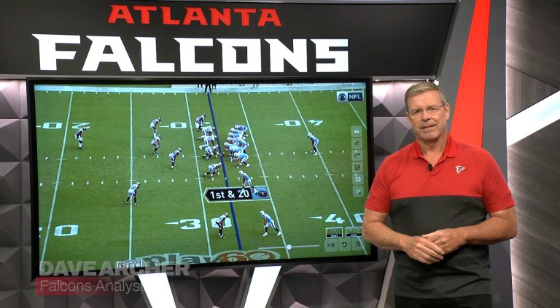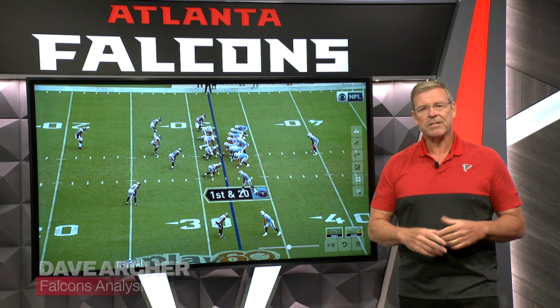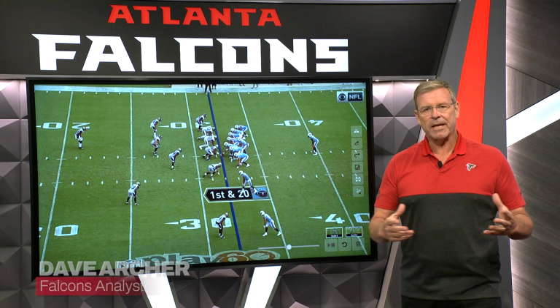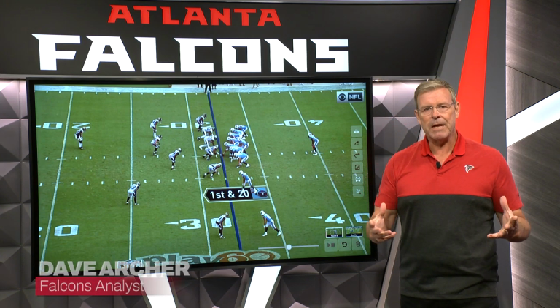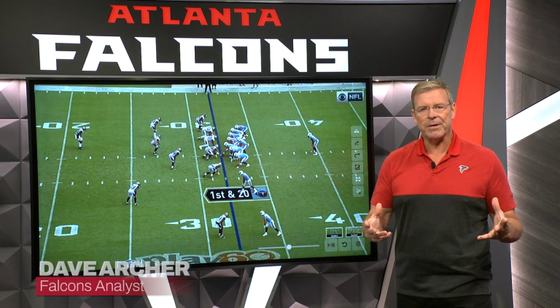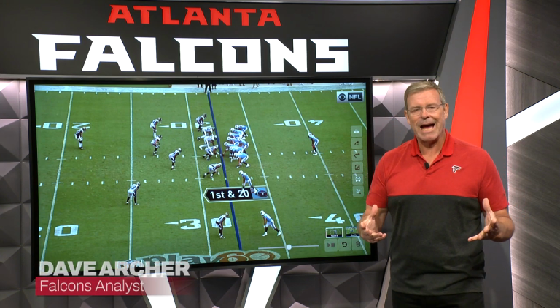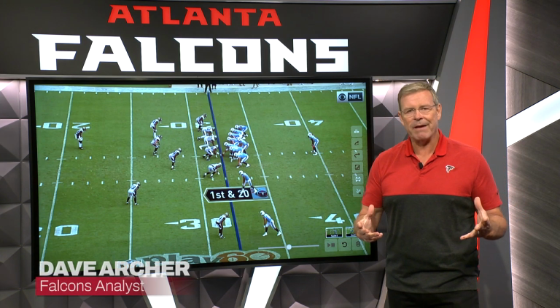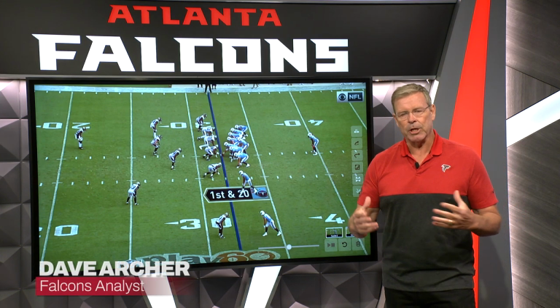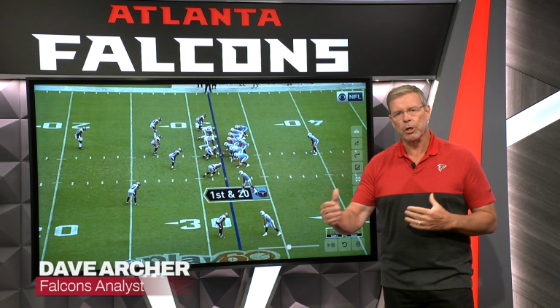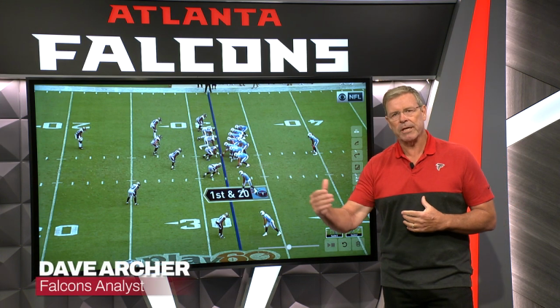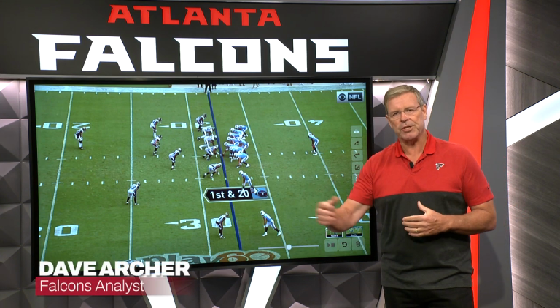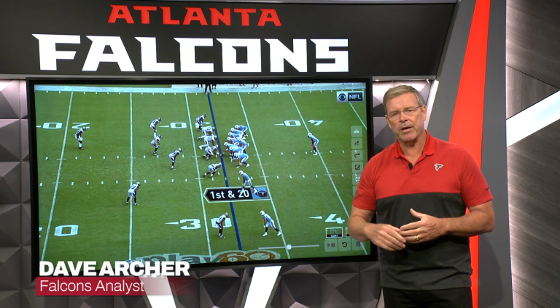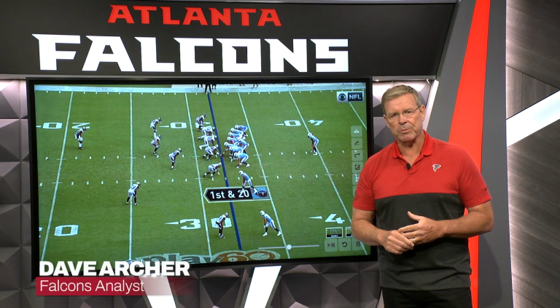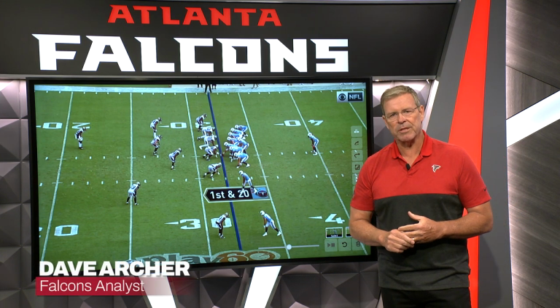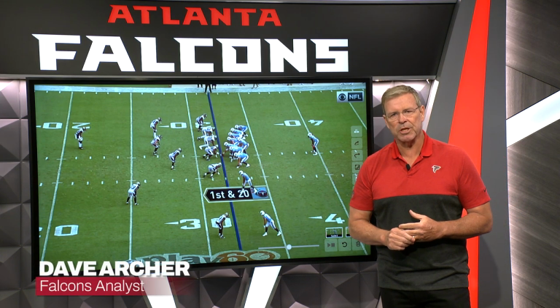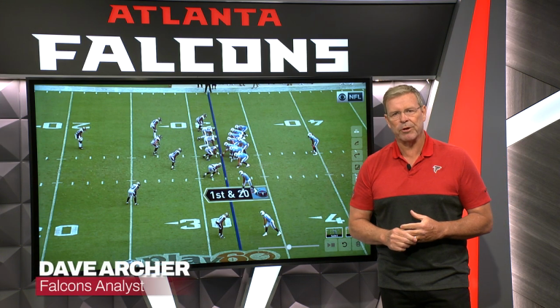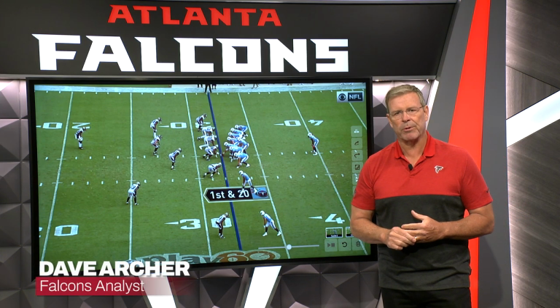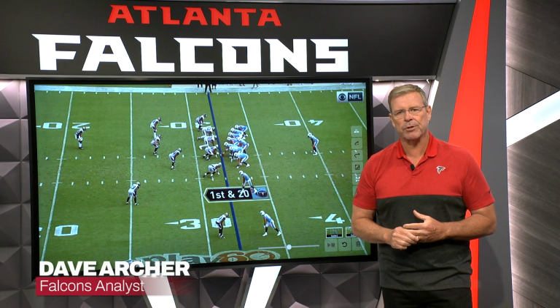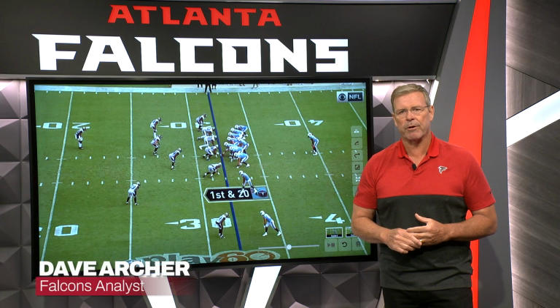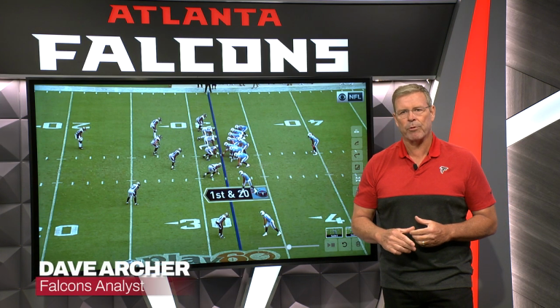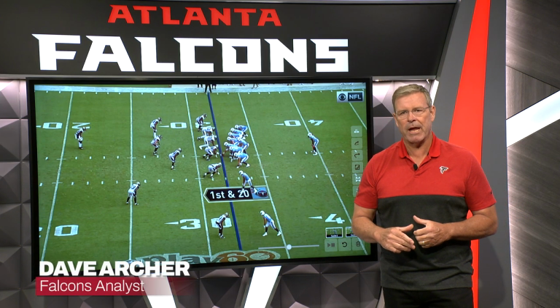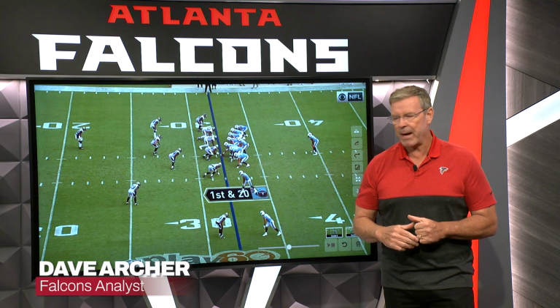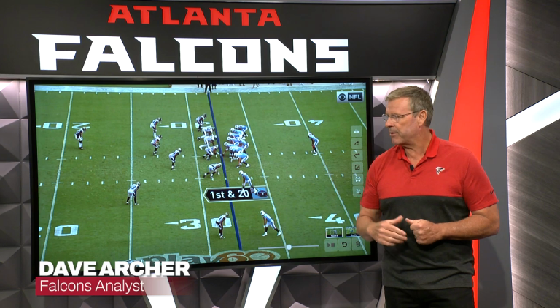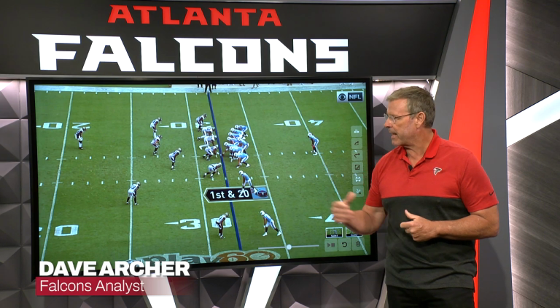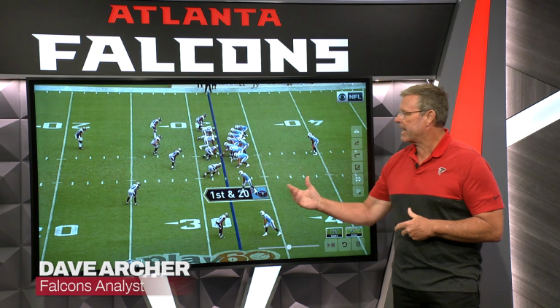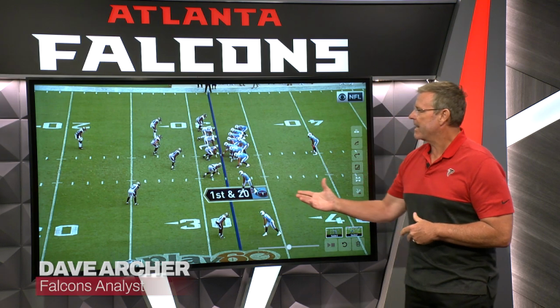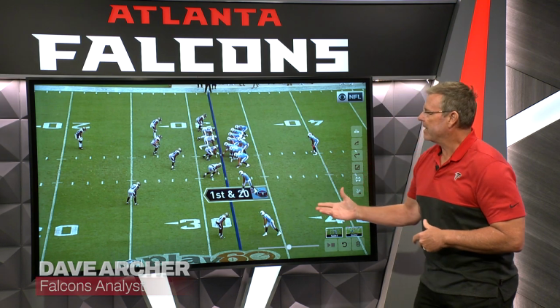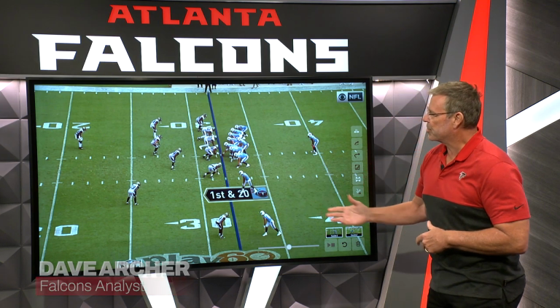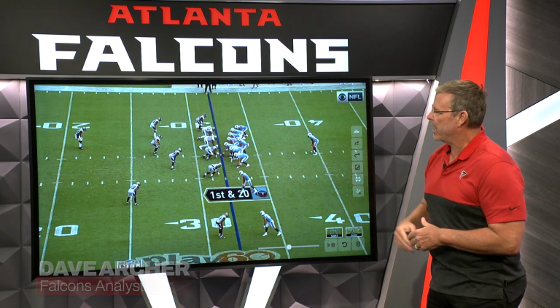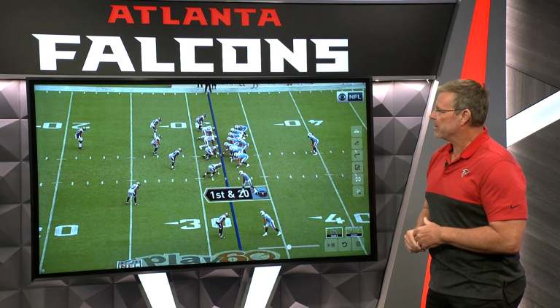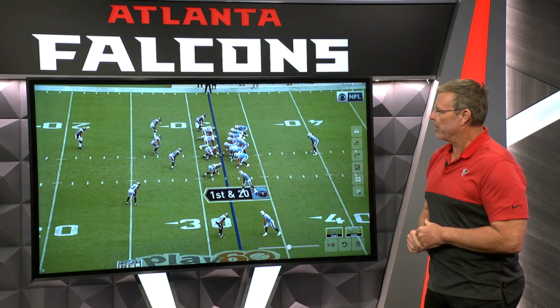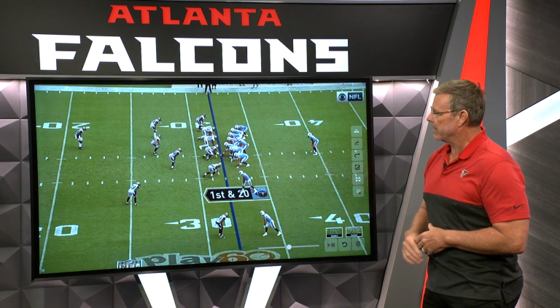Let's take a deeper dive and a look into Jonnu Smith, the 6'3", 248-pounder that Atlanta got in the trade with New England.